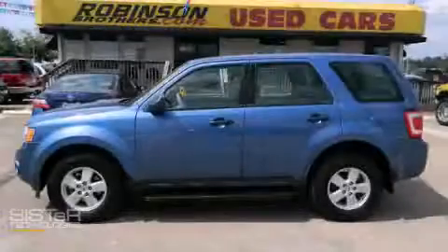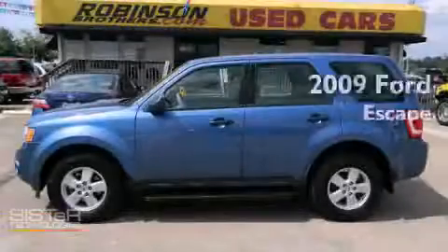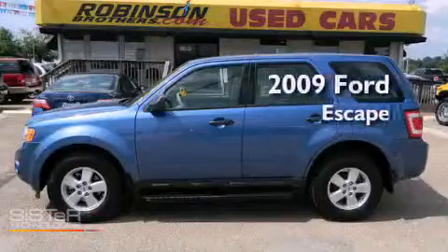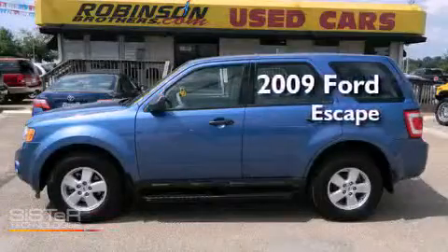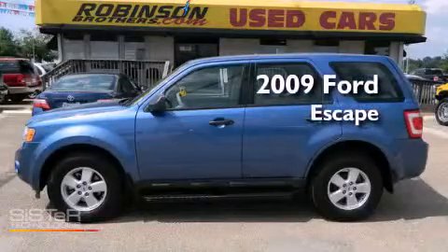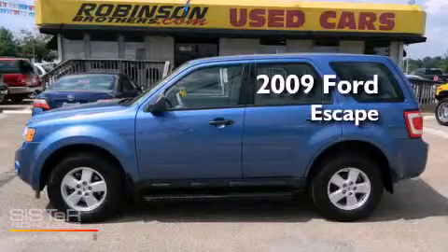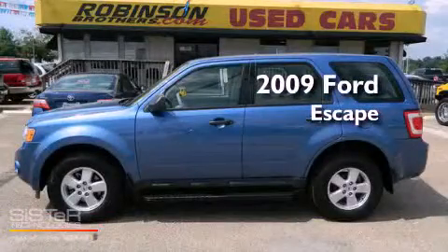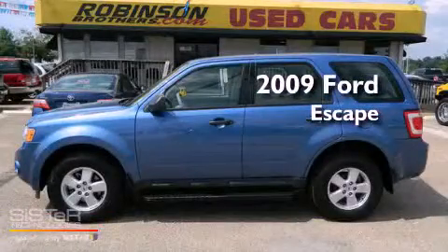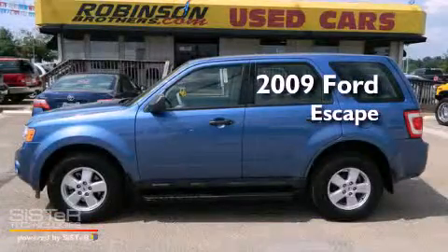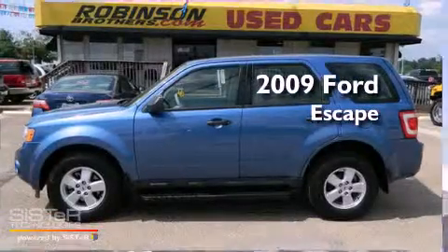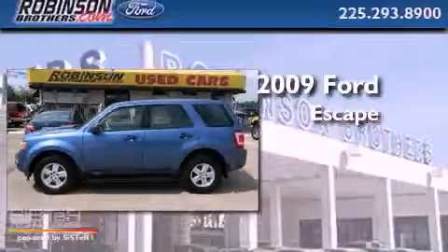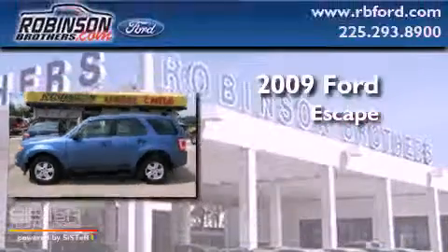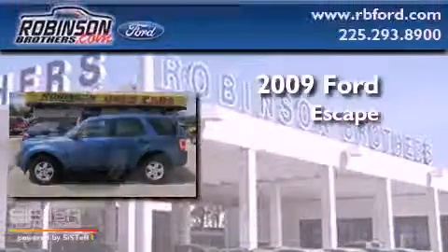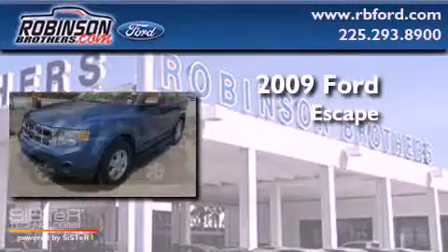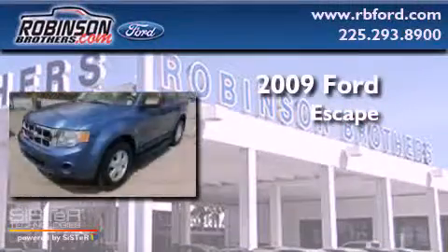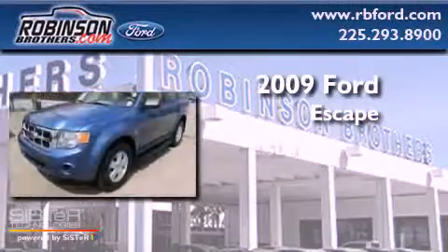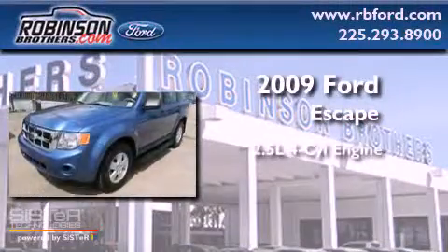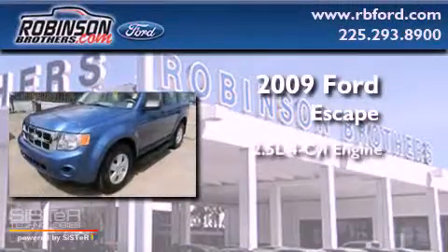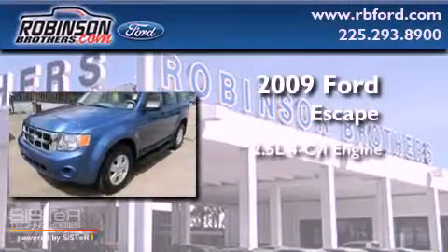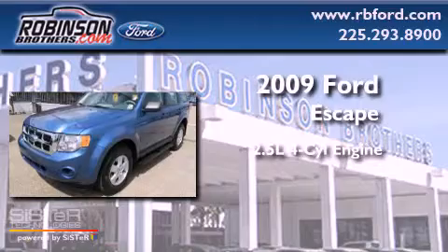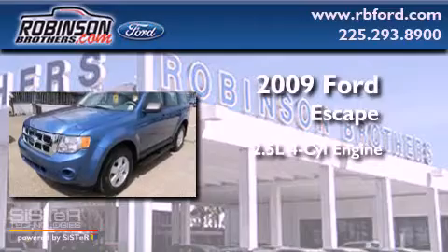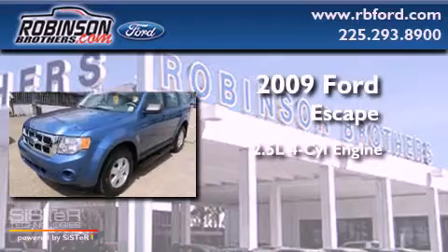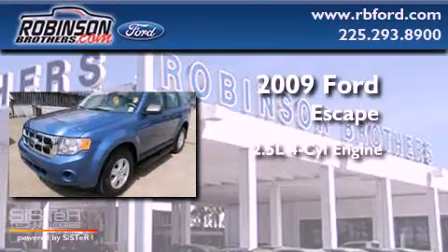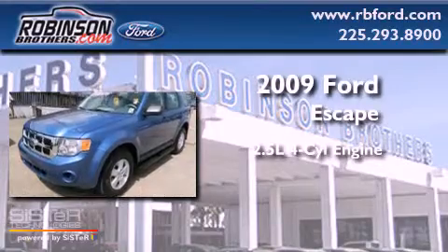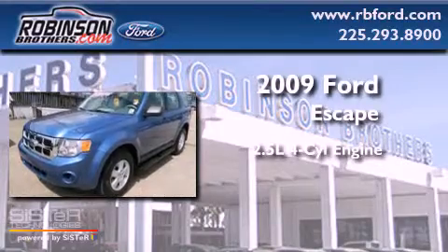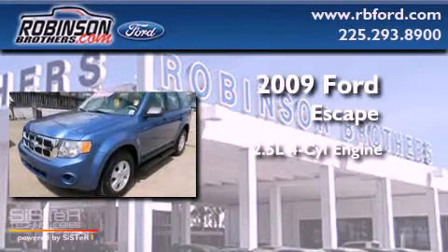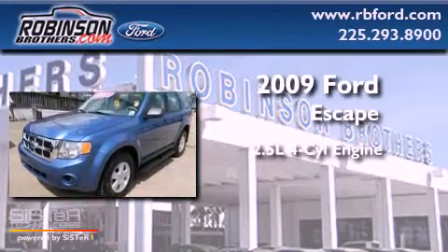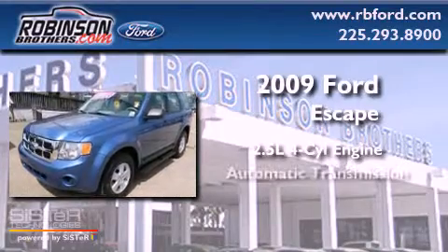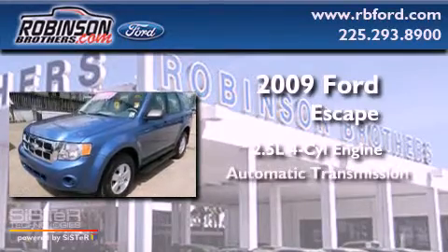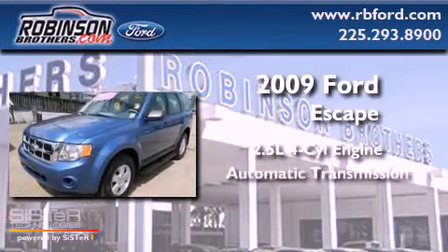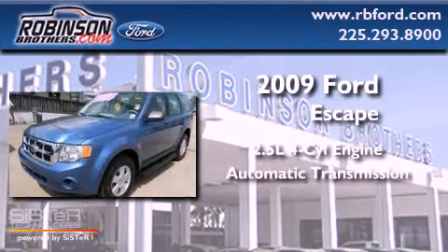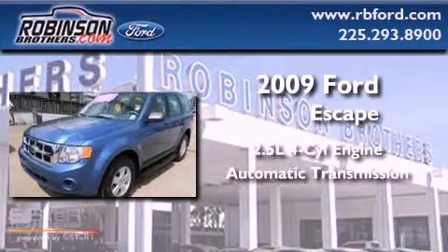This is a 2009 Ford Escape. It has a 2.5-liter four-cylinder engine and an automatic transmission.